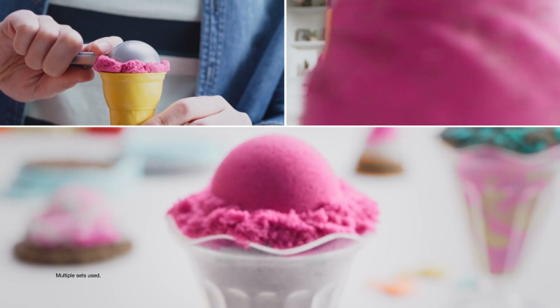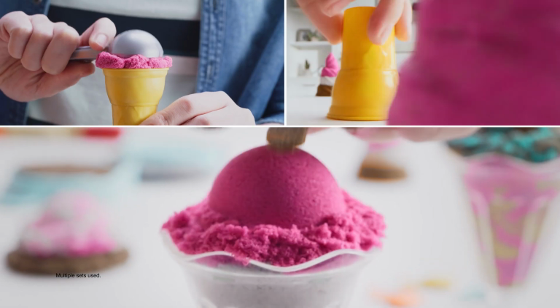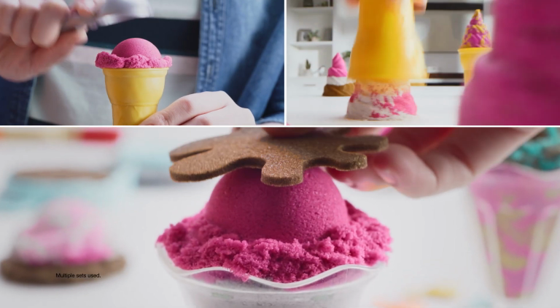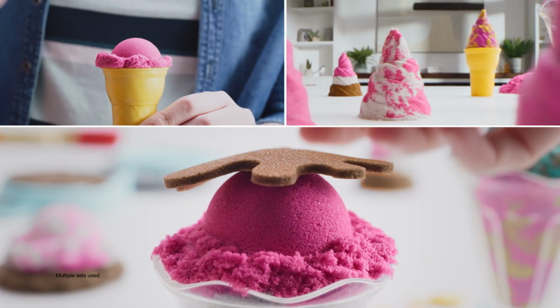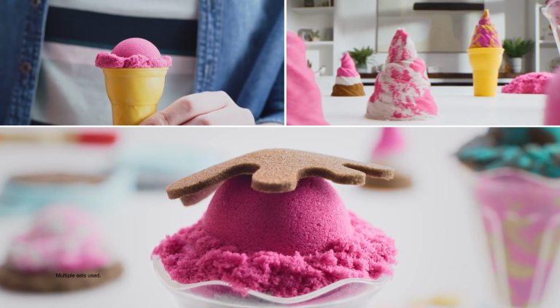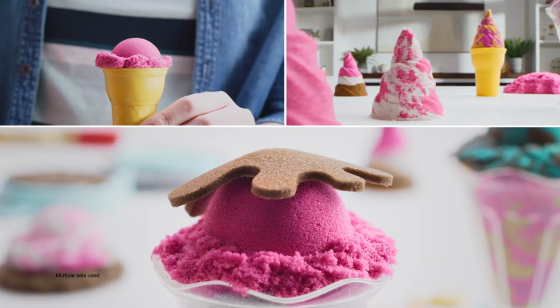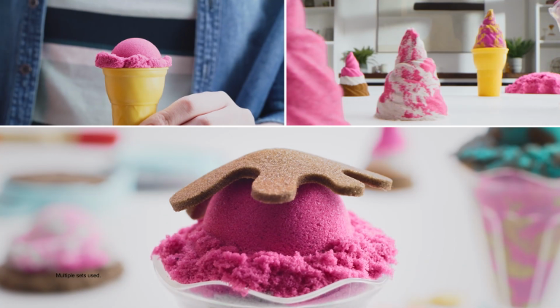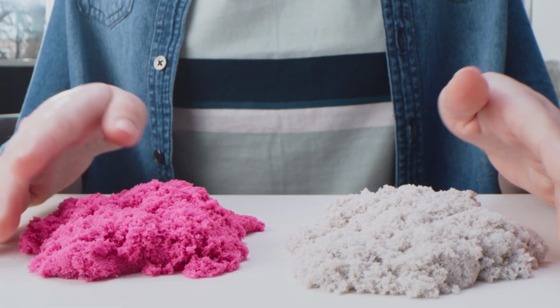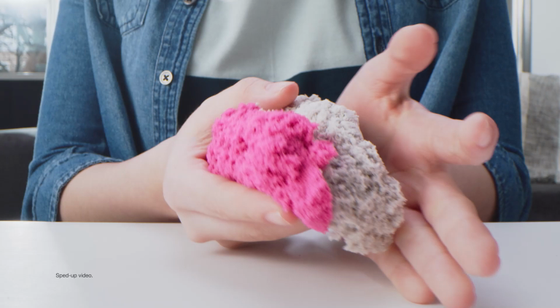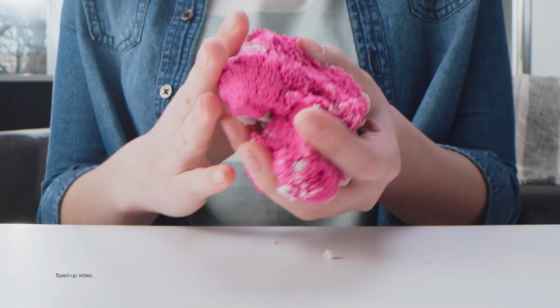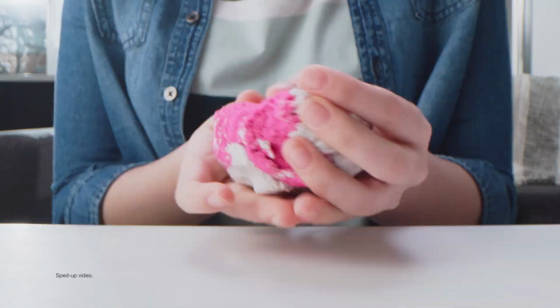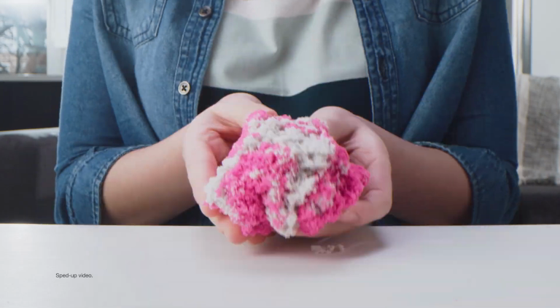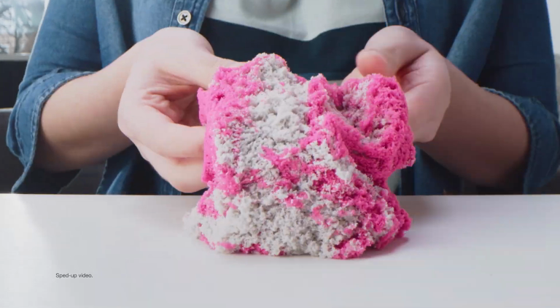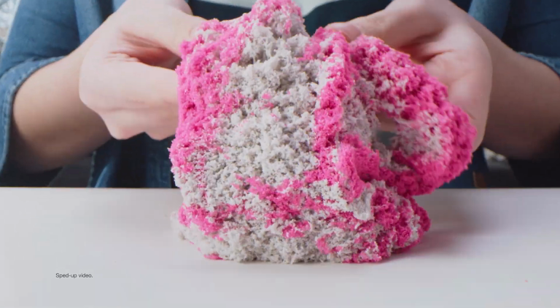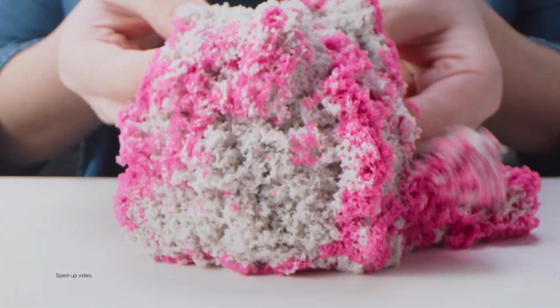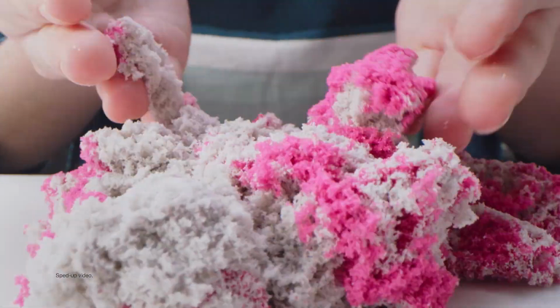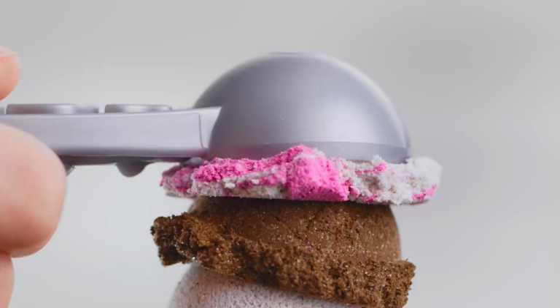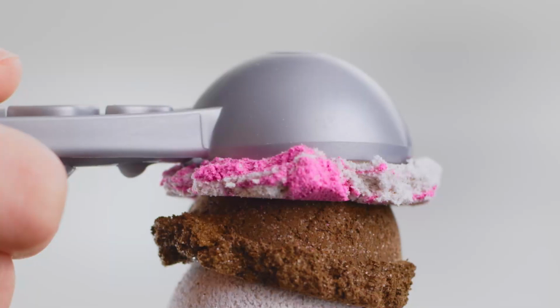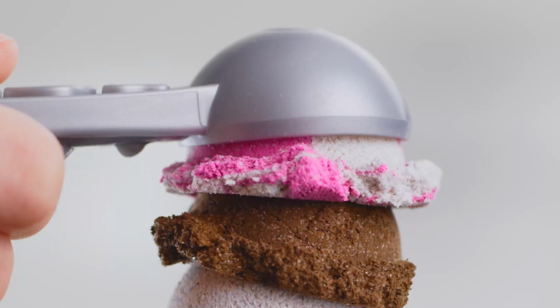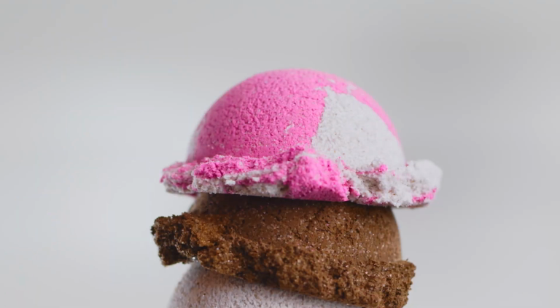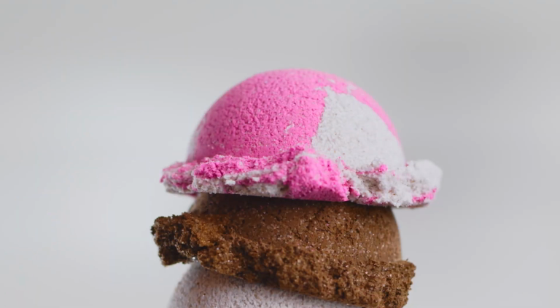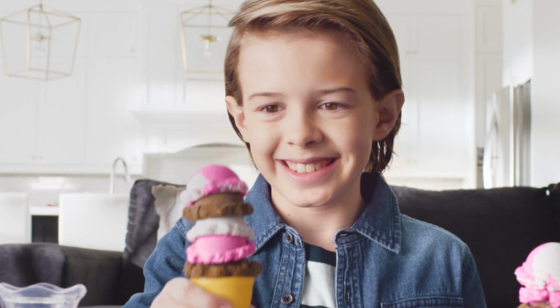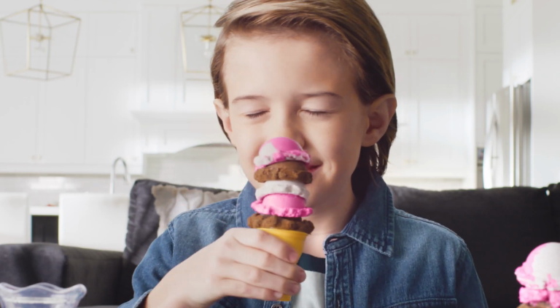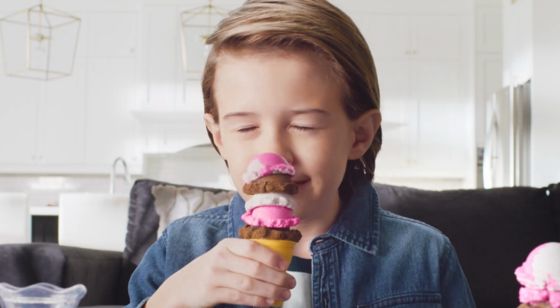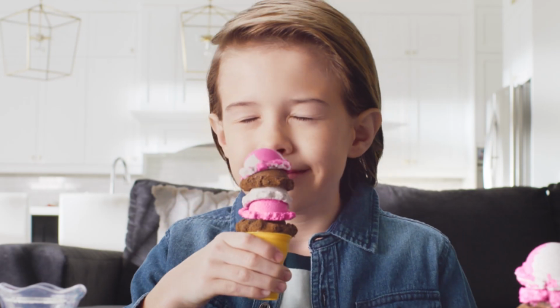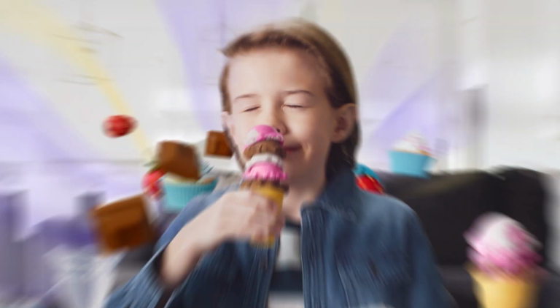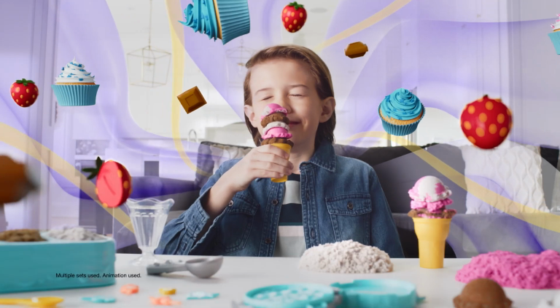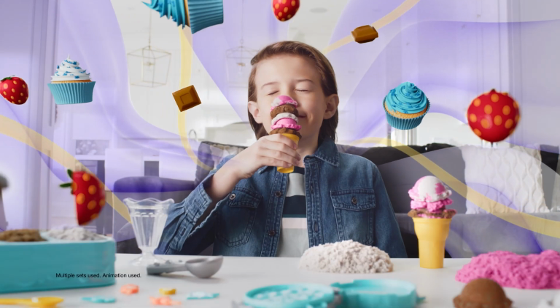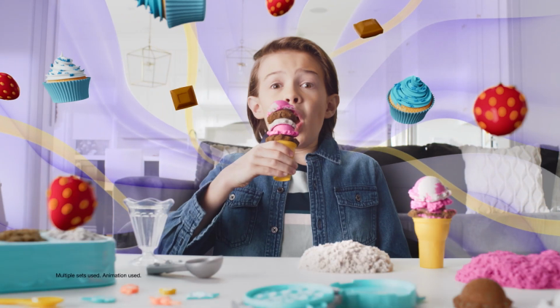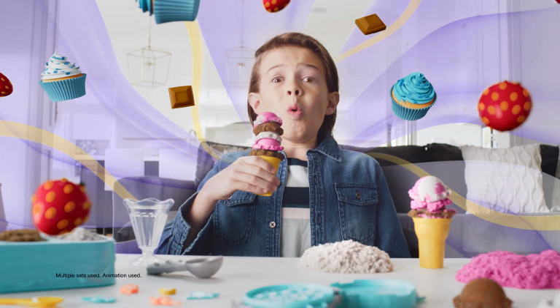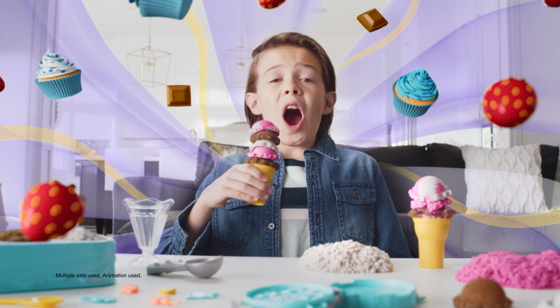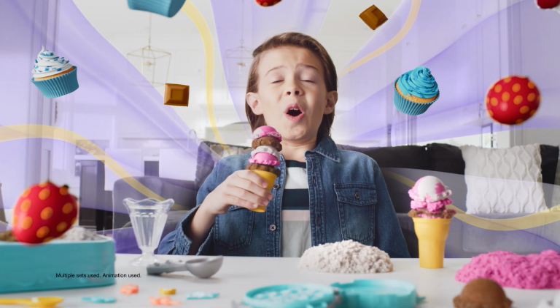You can create your ice cream dream! Easily mix flavors! Strawberry vanilla! Deliciously scented!